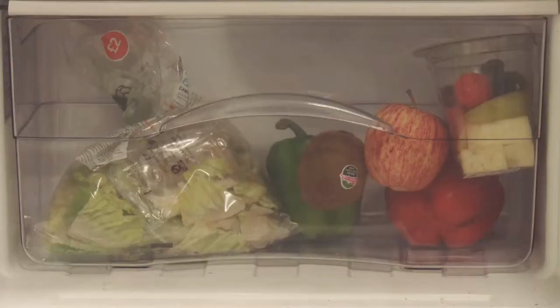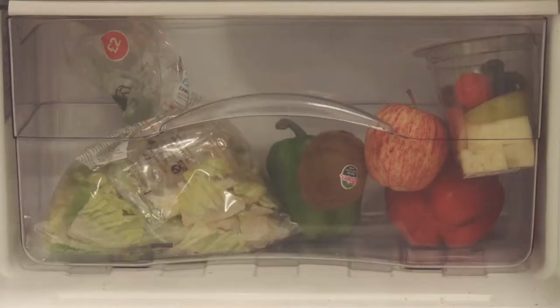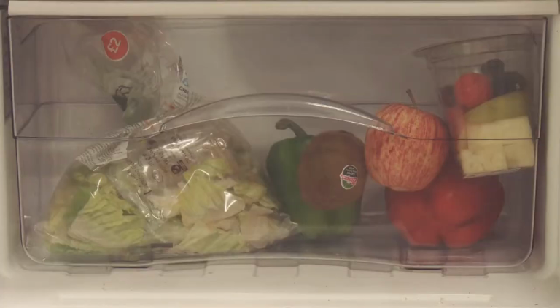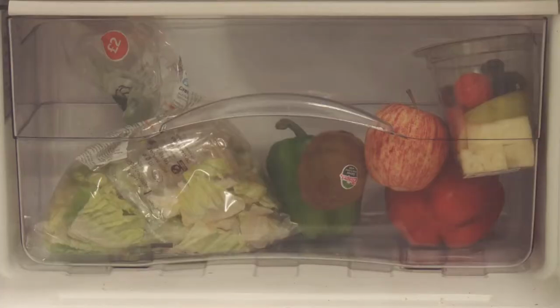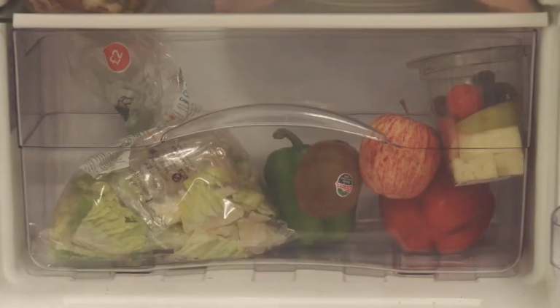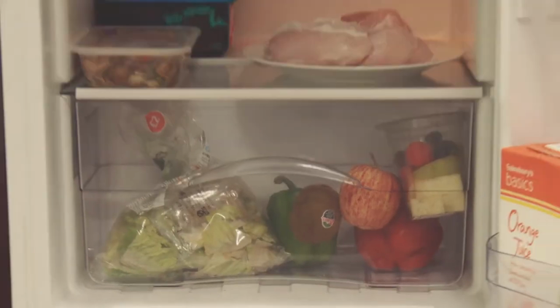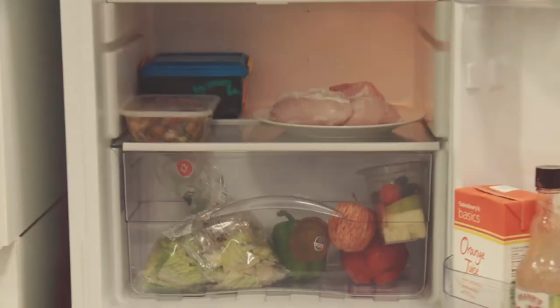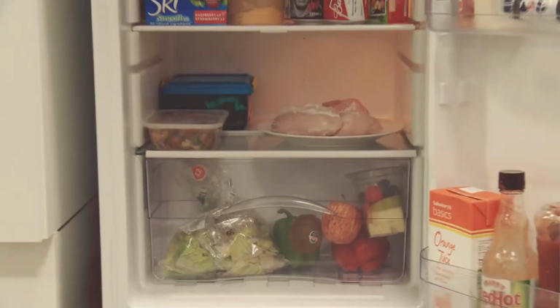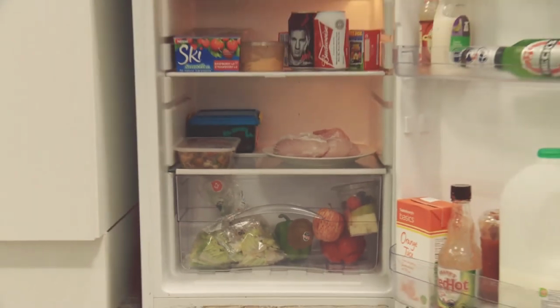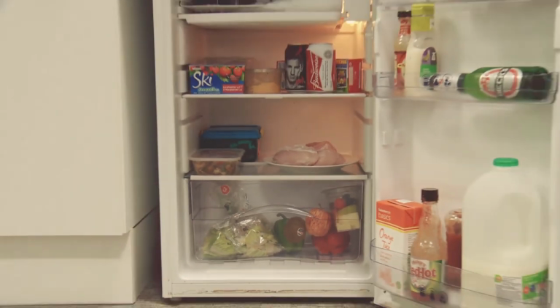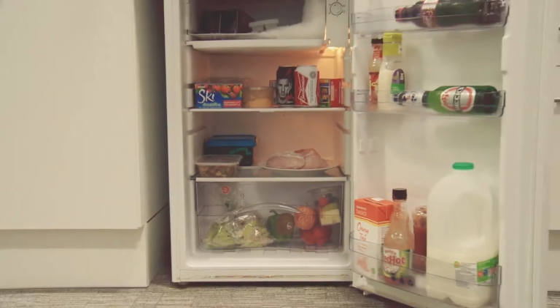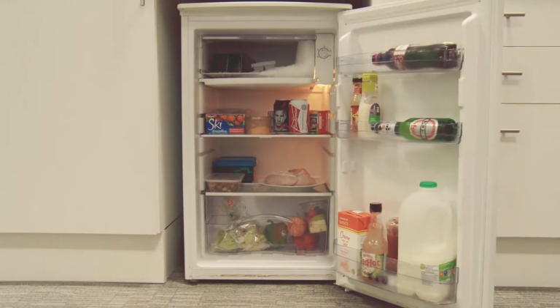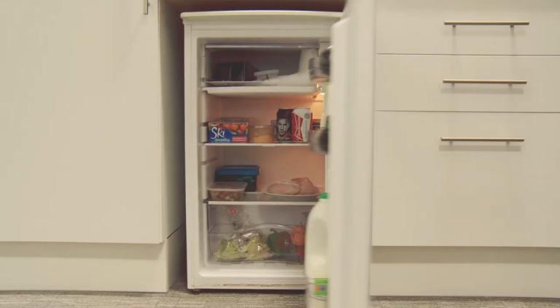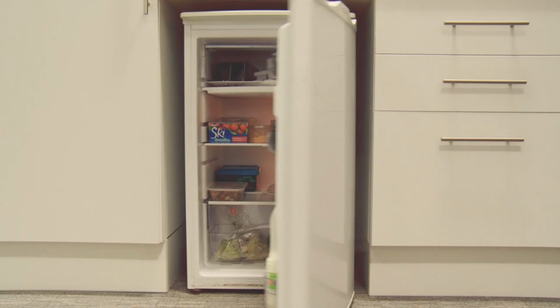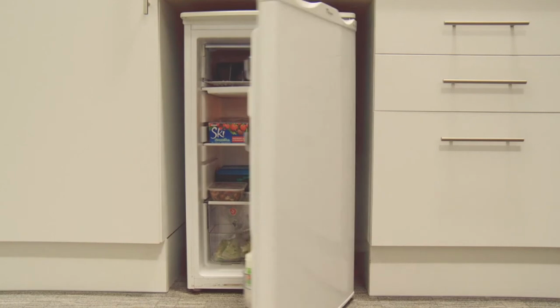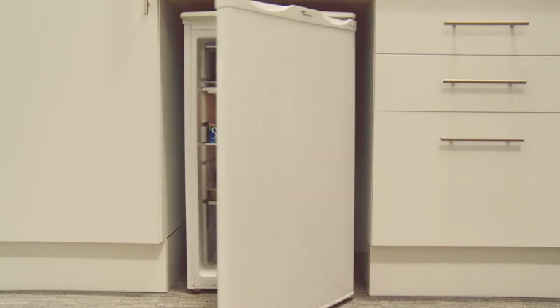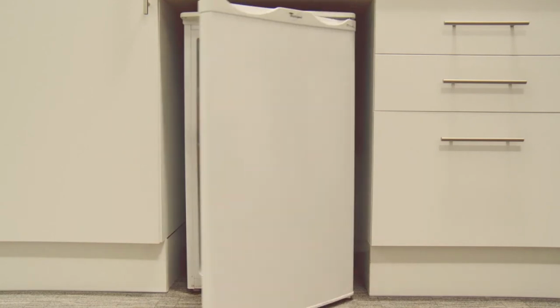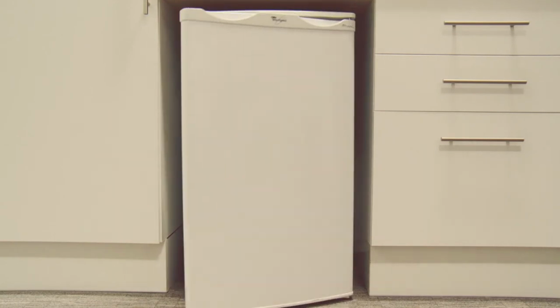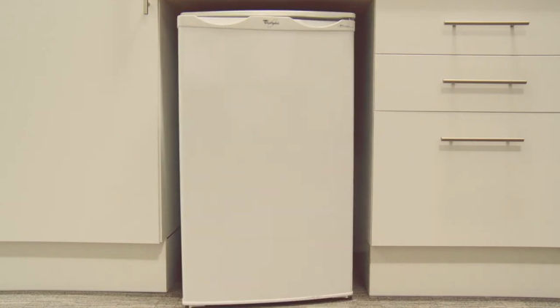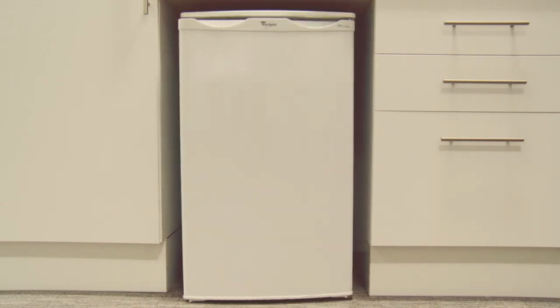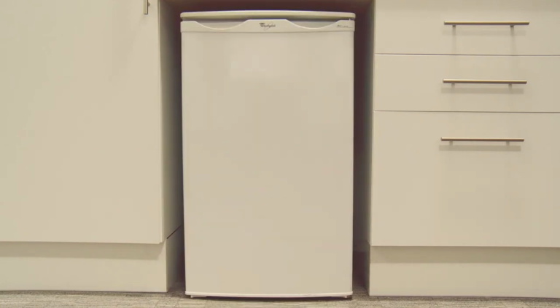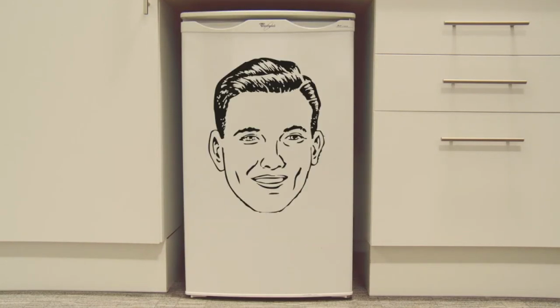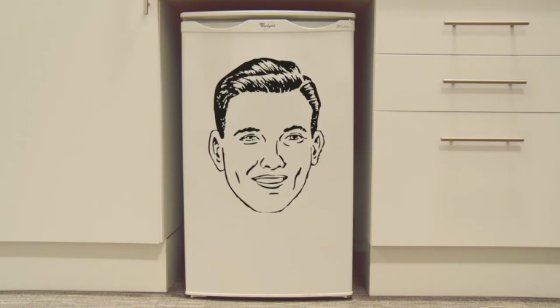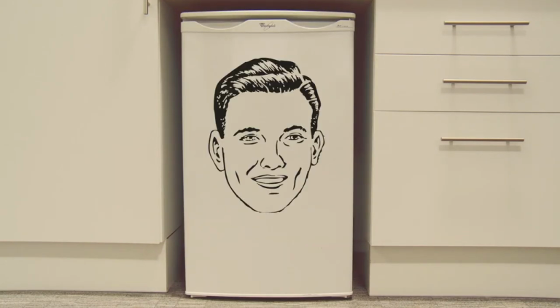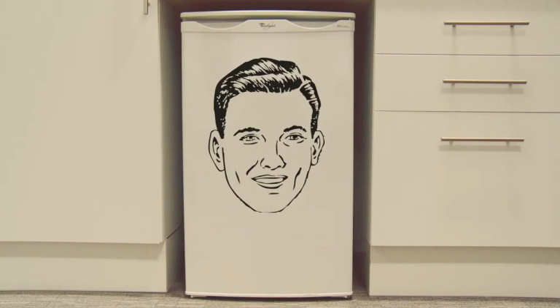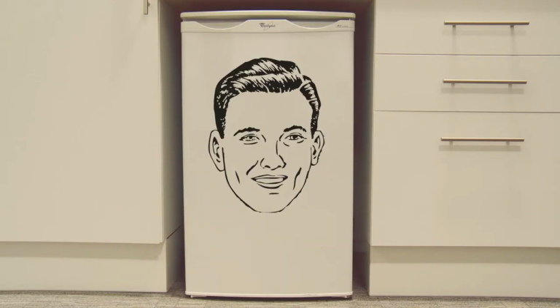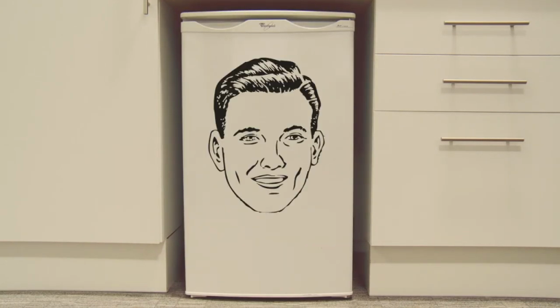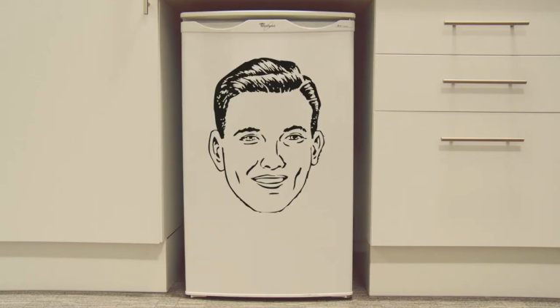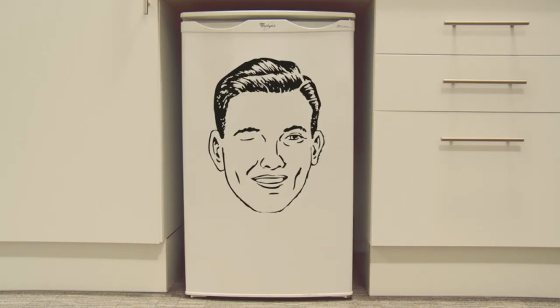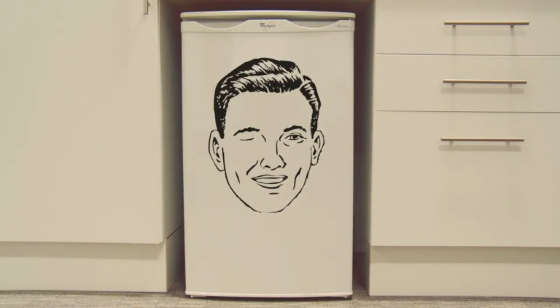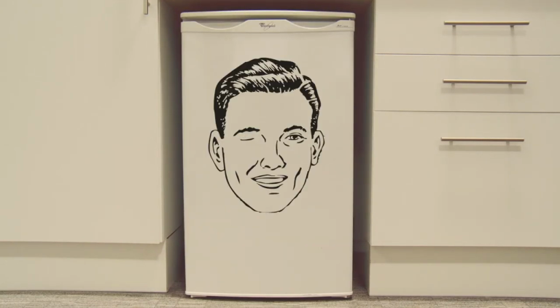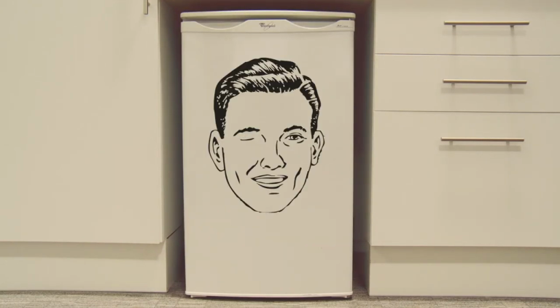Remember, fridges like Kenneth are your friend. And a clean Kenneth is a happy Kenneth.